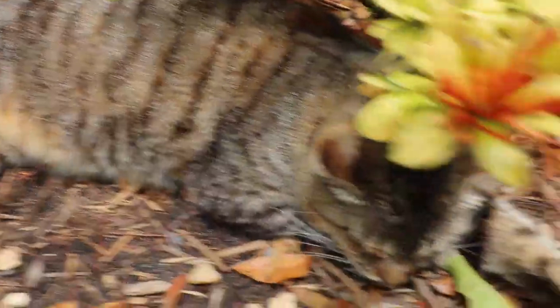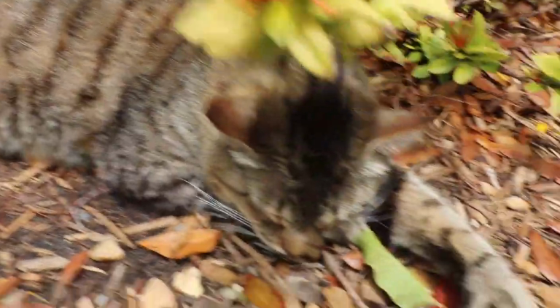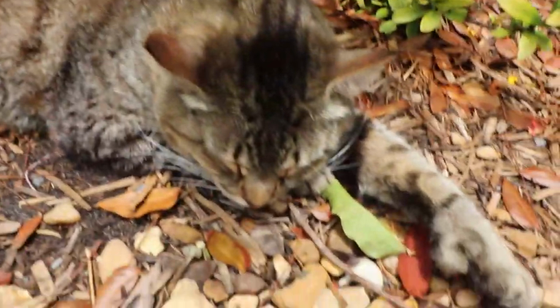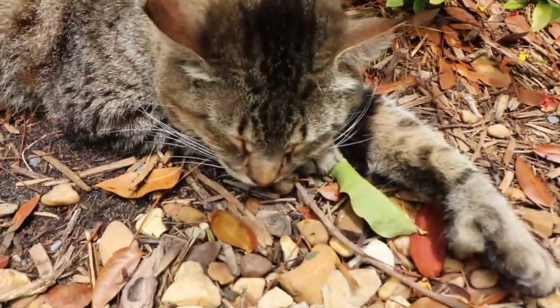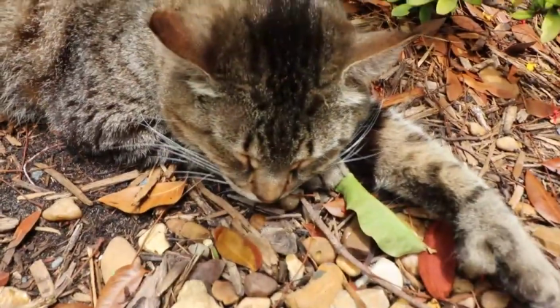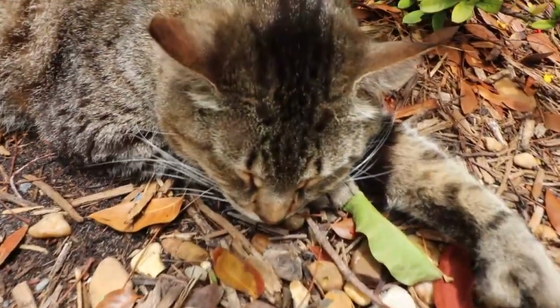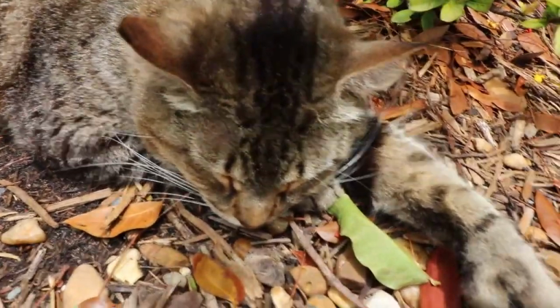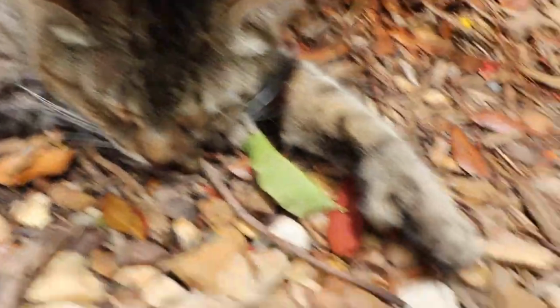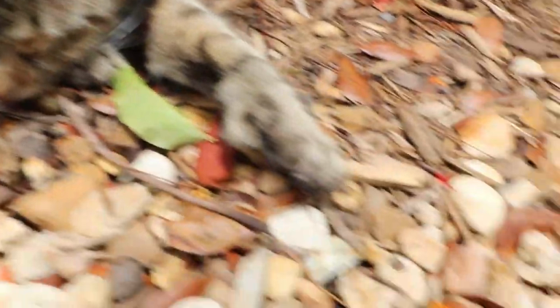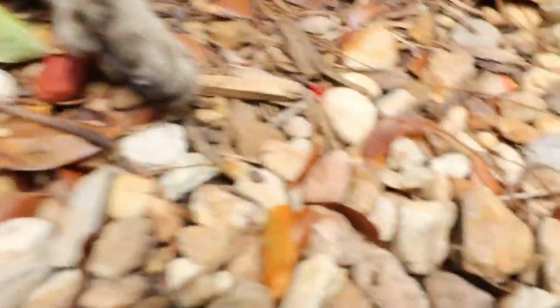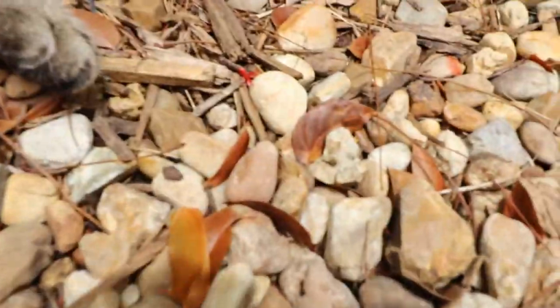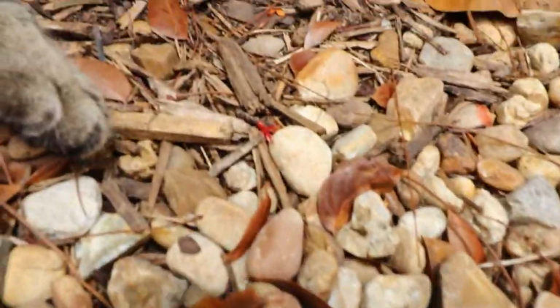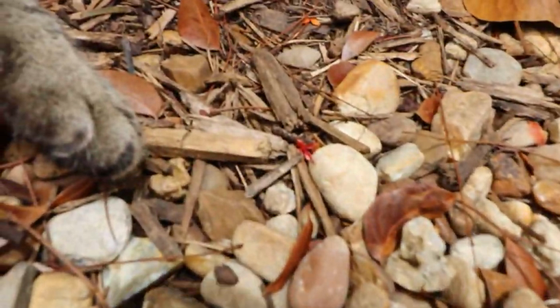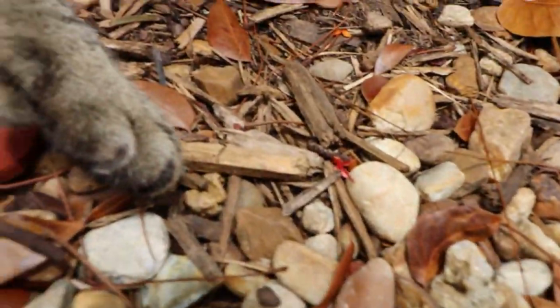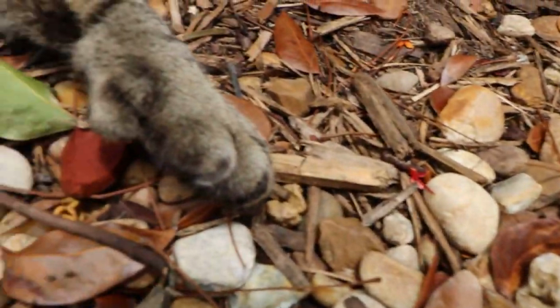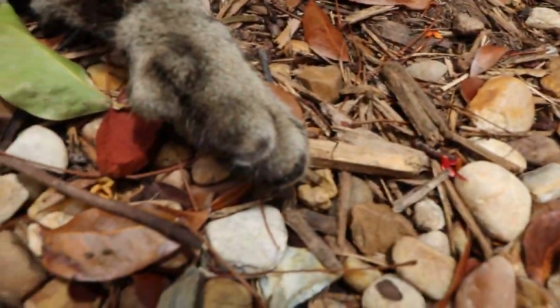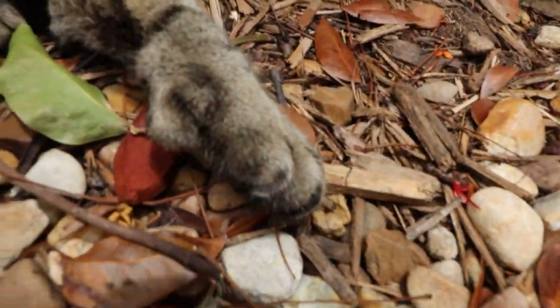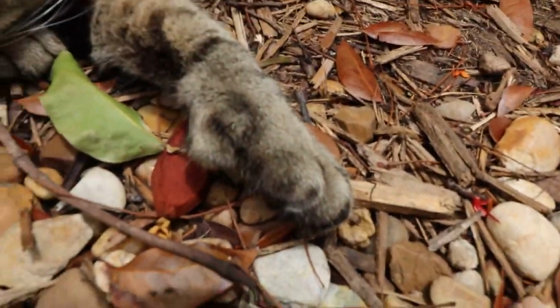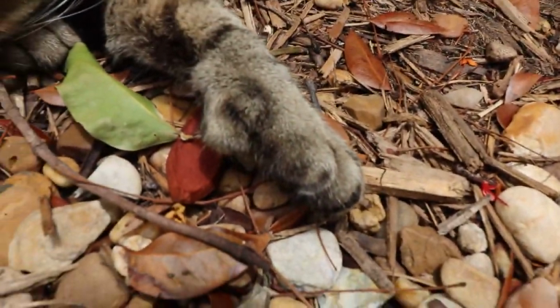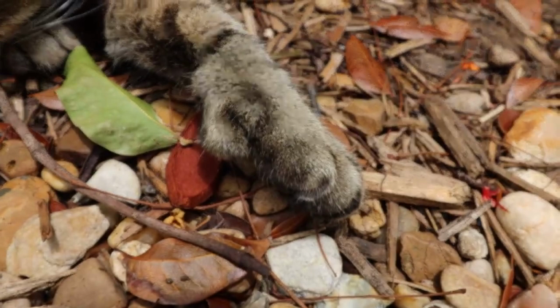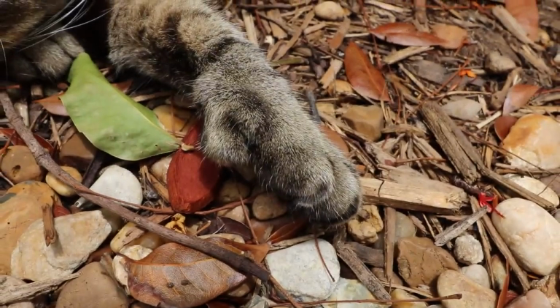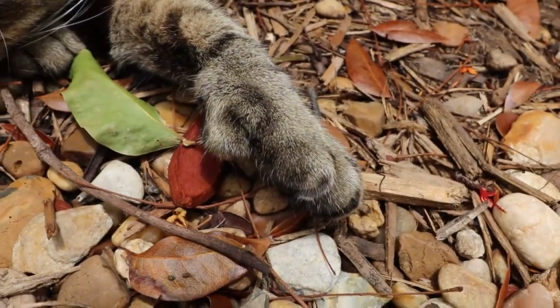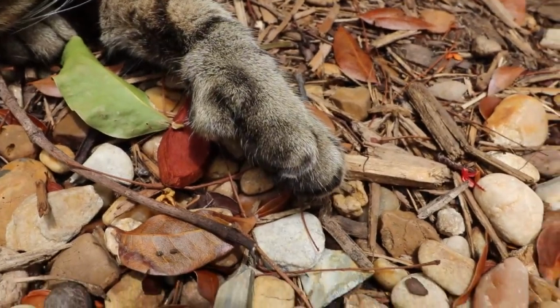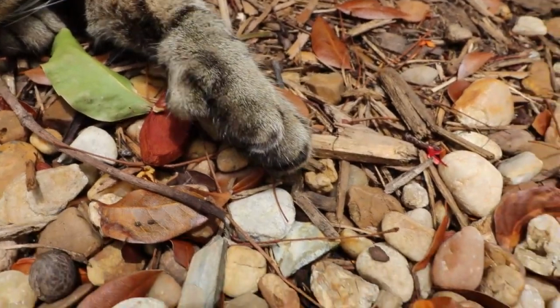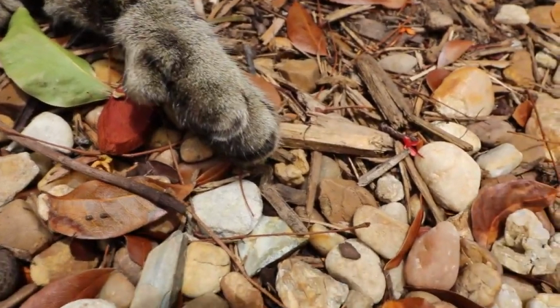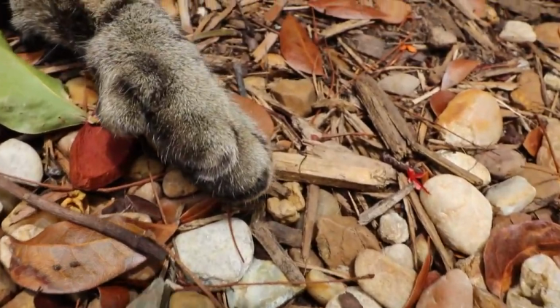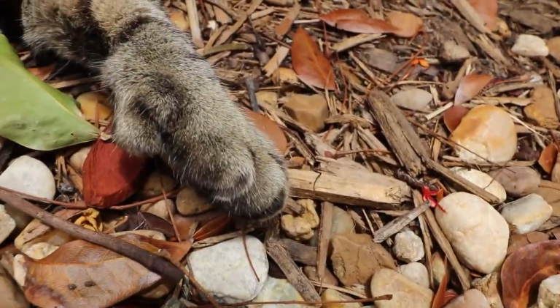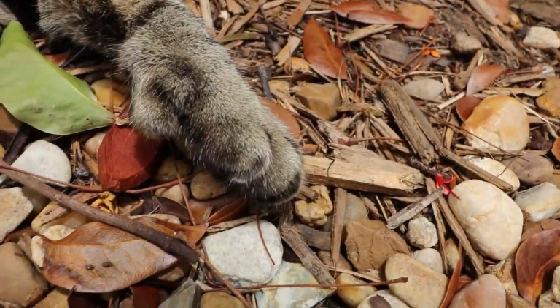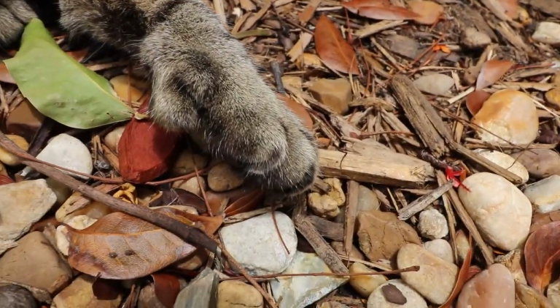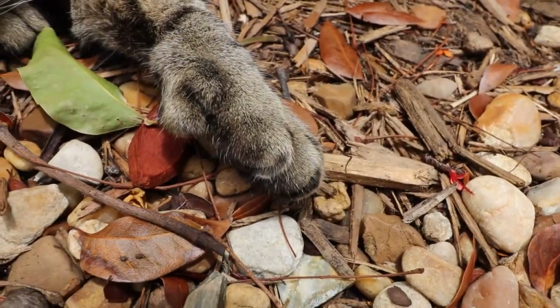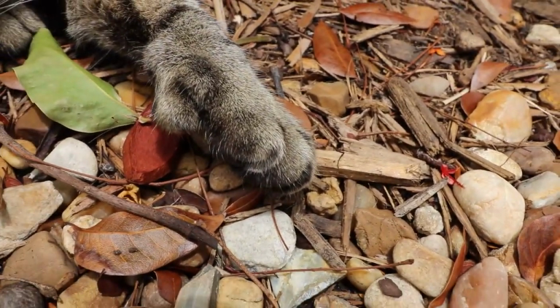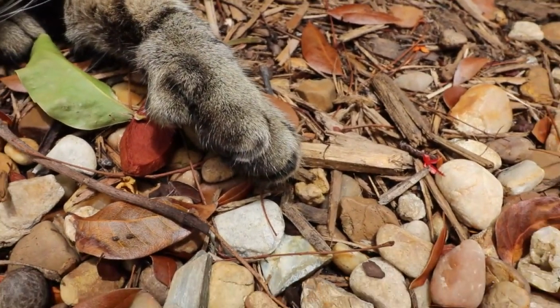Now that he's asleep we can take a closer look at his paw. You can see he's got that big old thumb hanging off the side there.